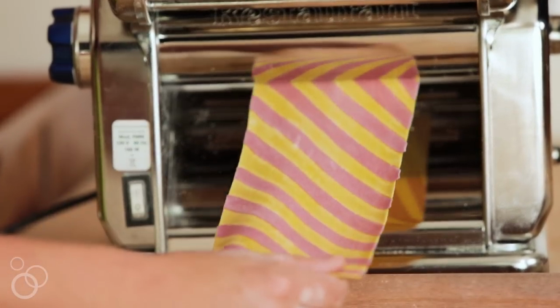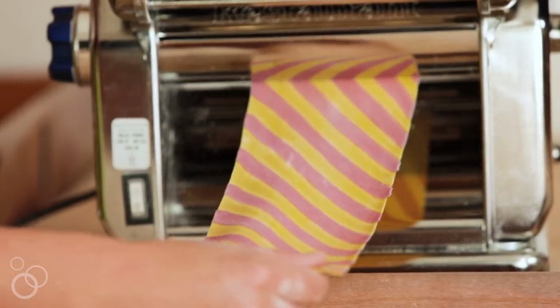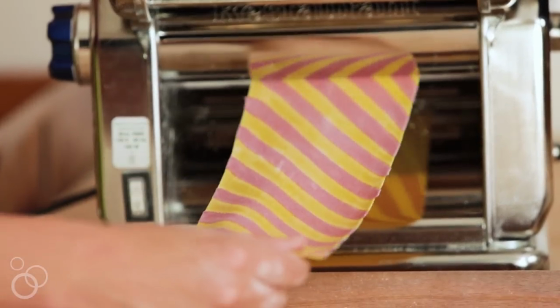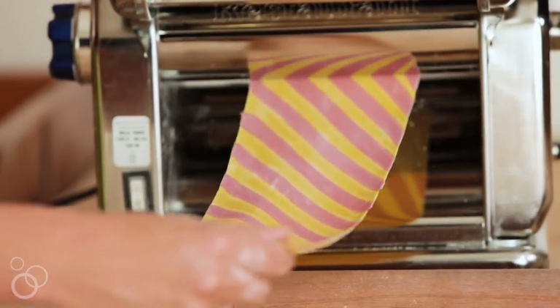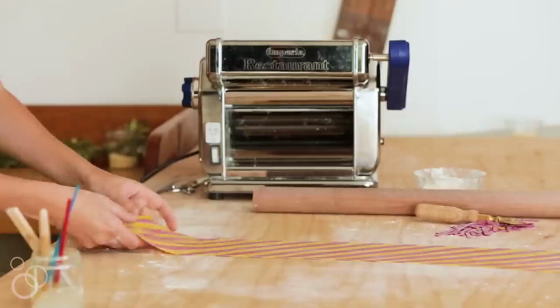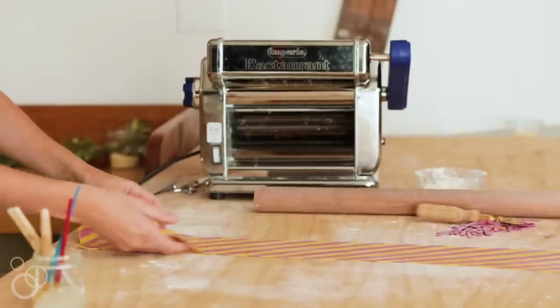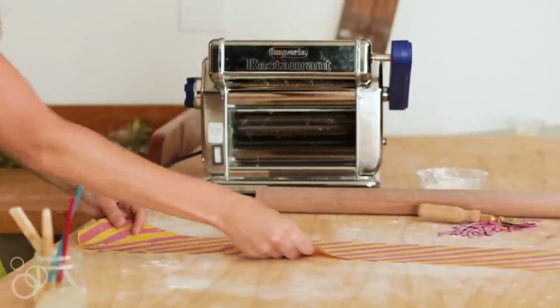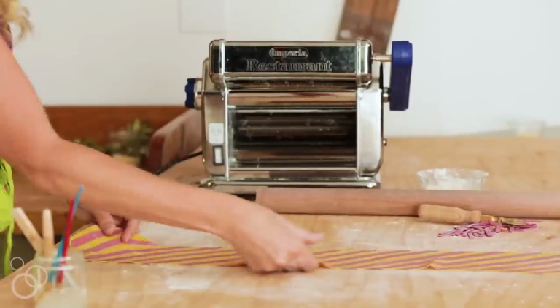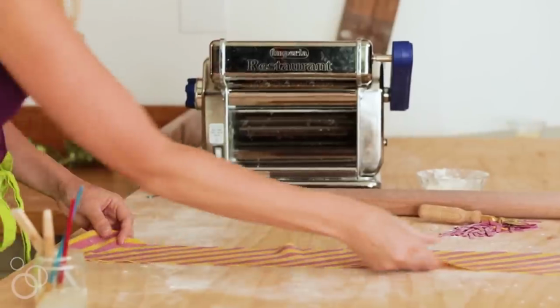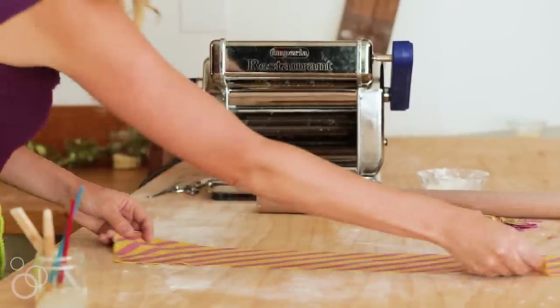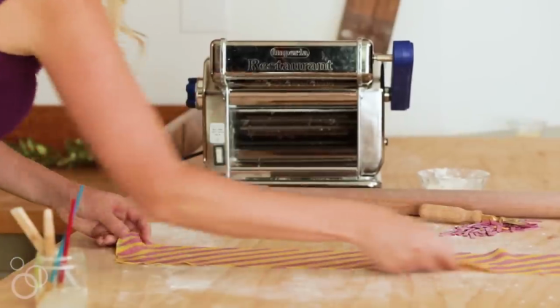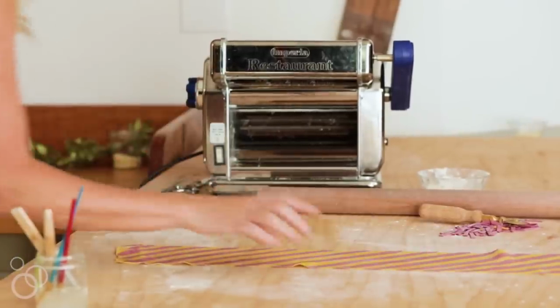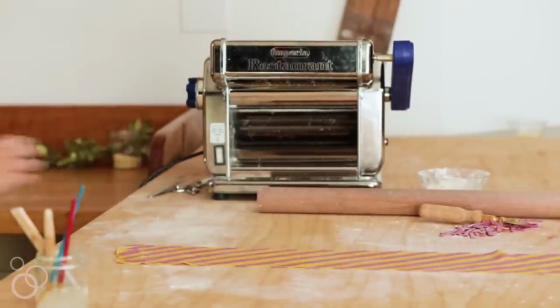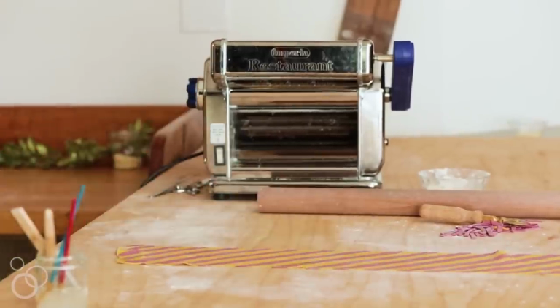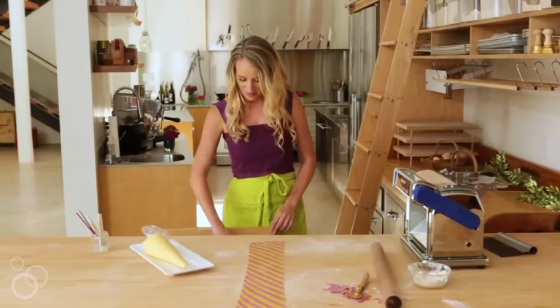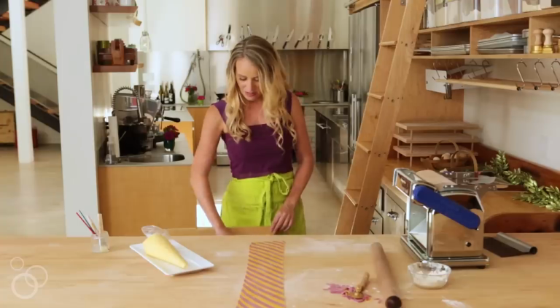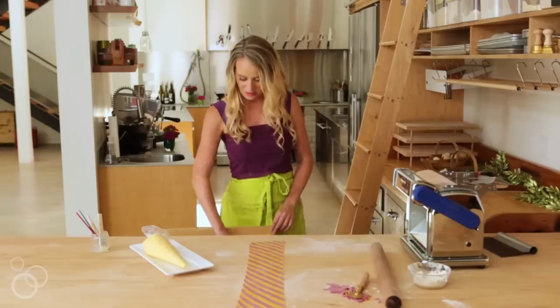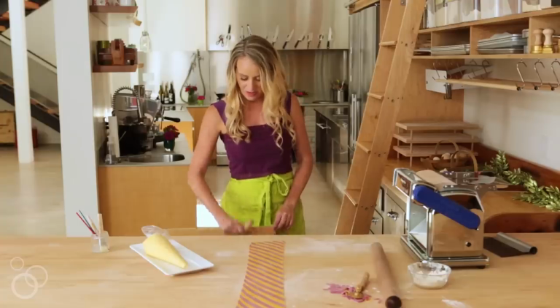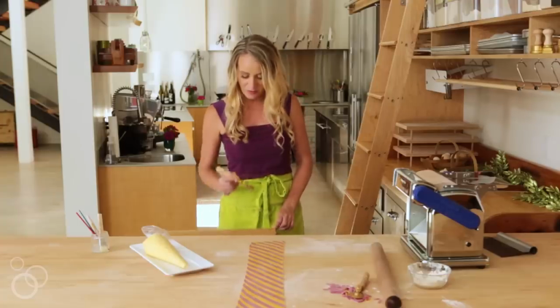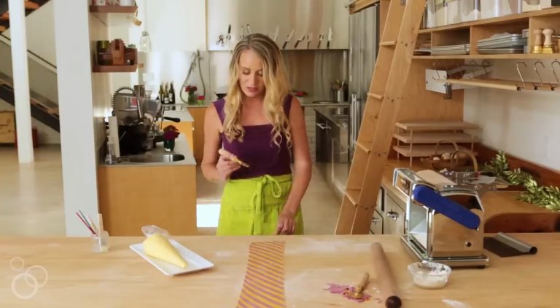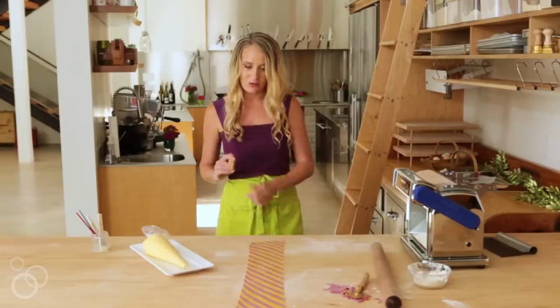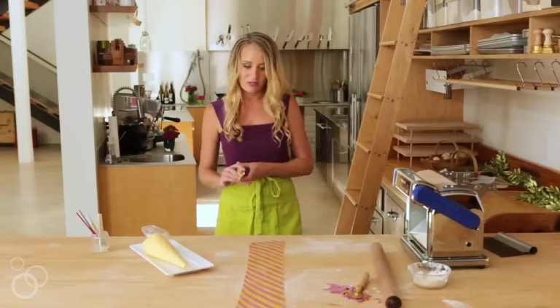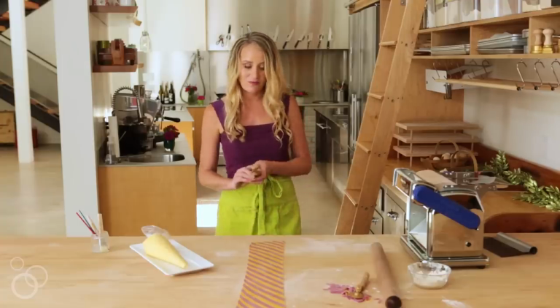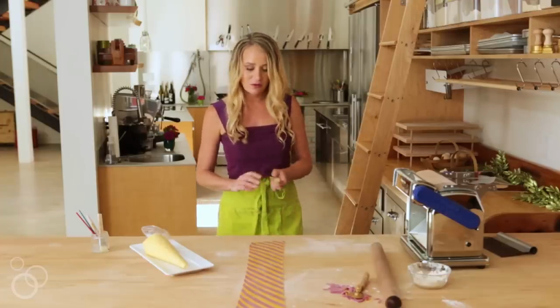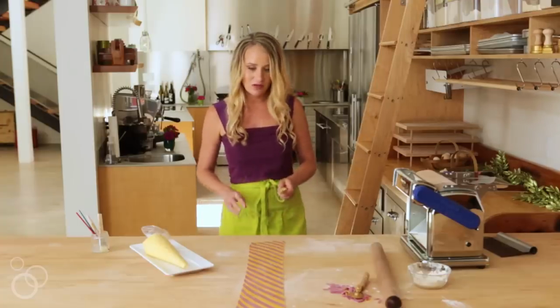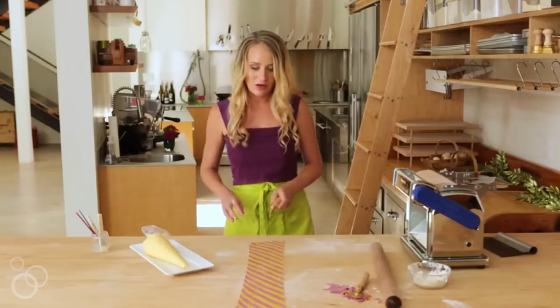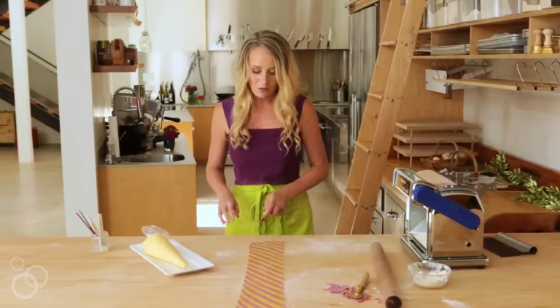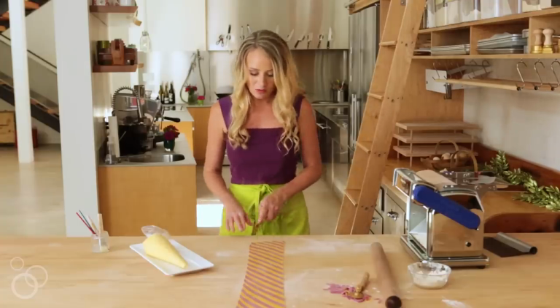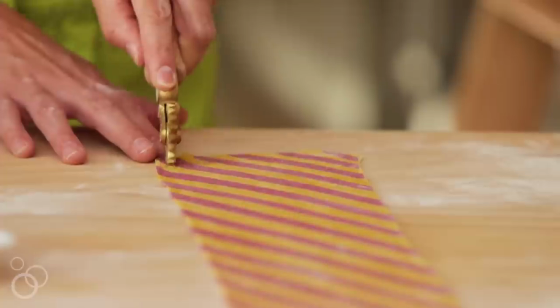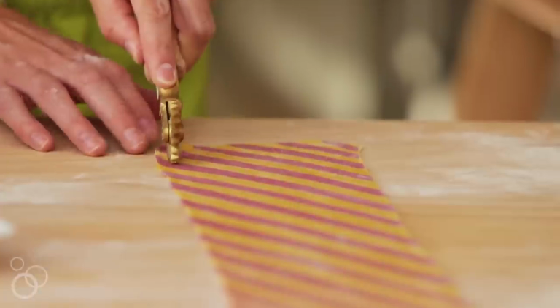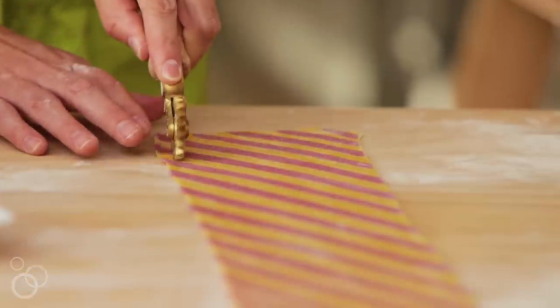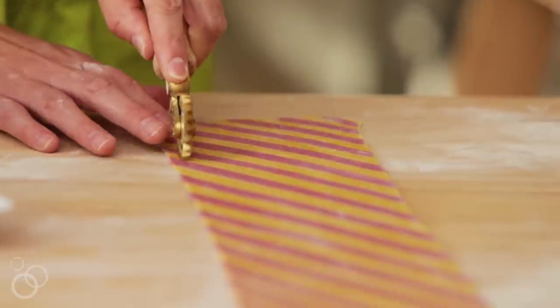I want fluted edges on the side of my caramelle, so I'm going to use this fluted rolling cutter here.